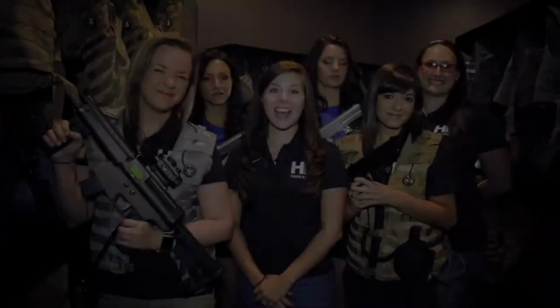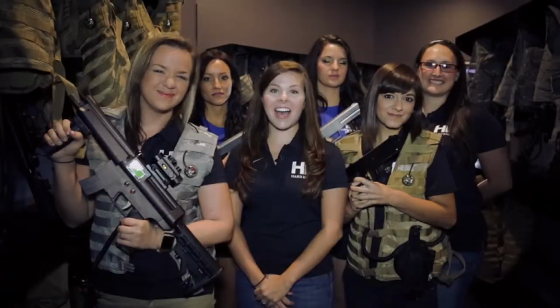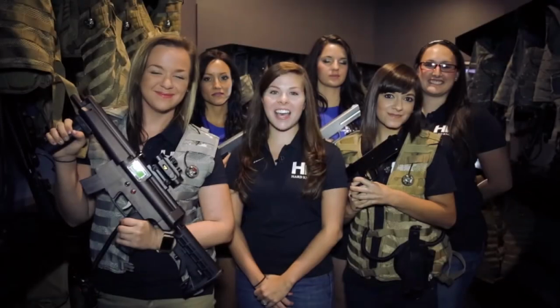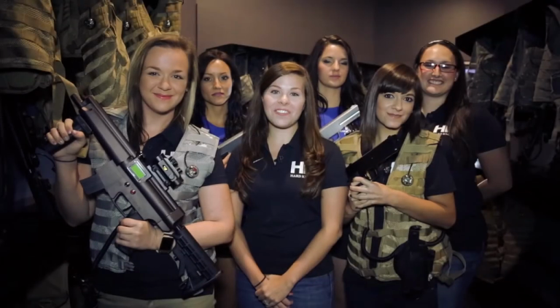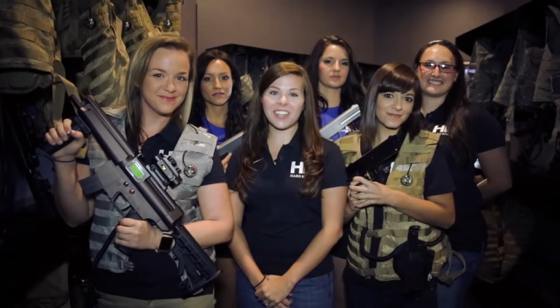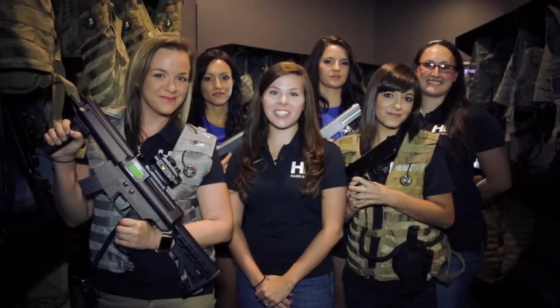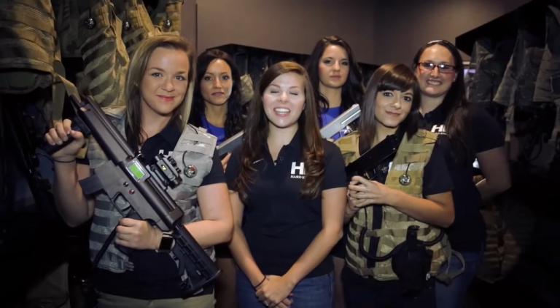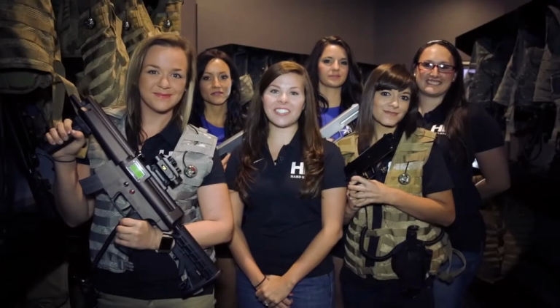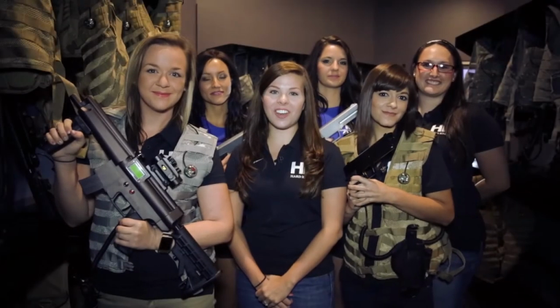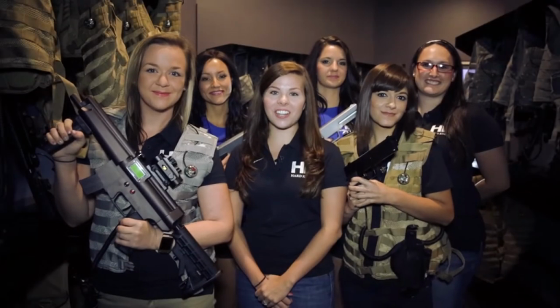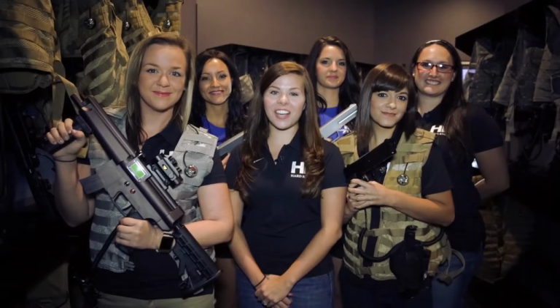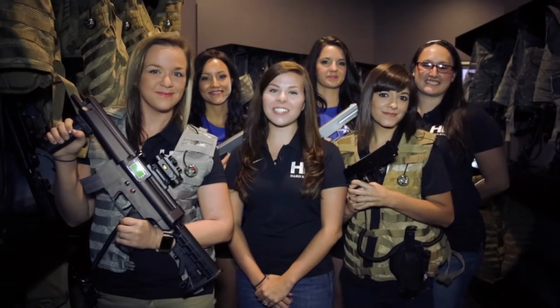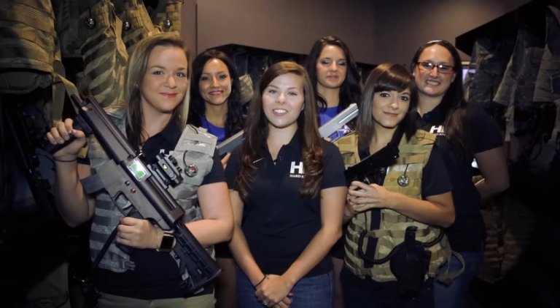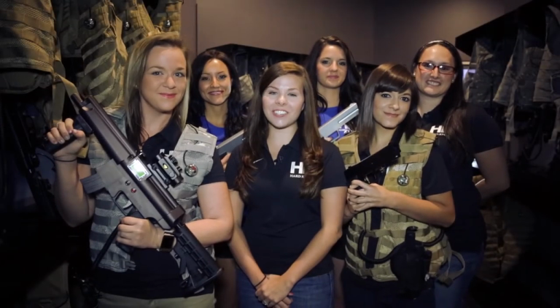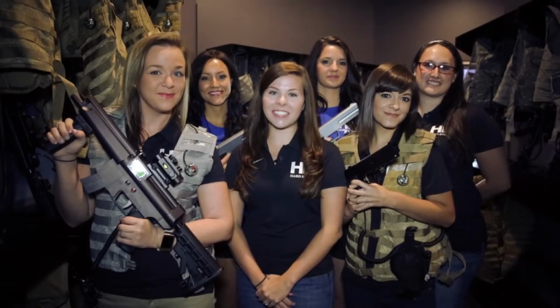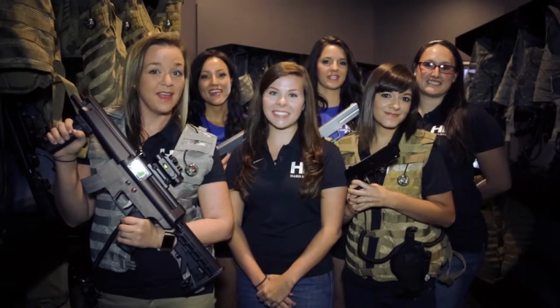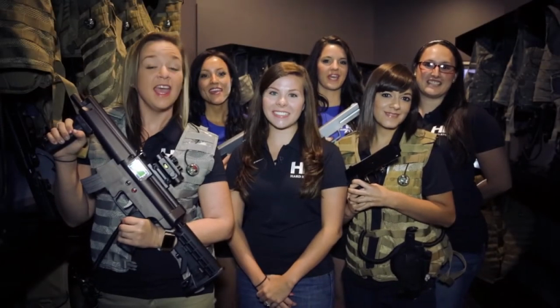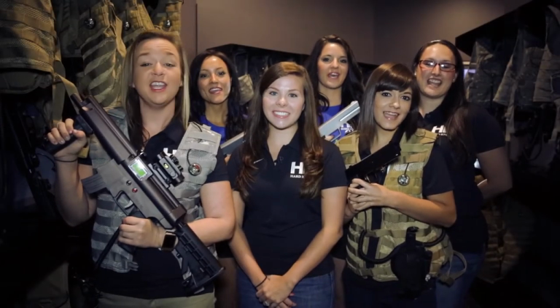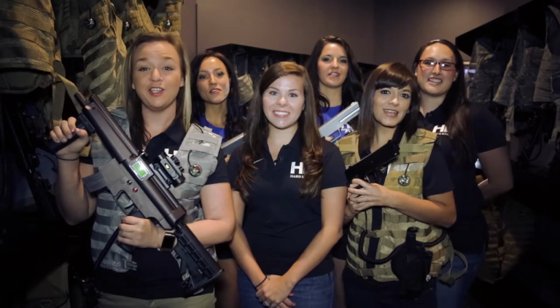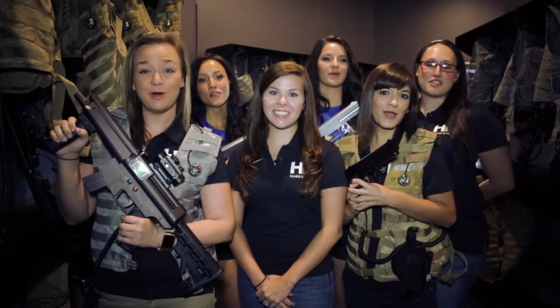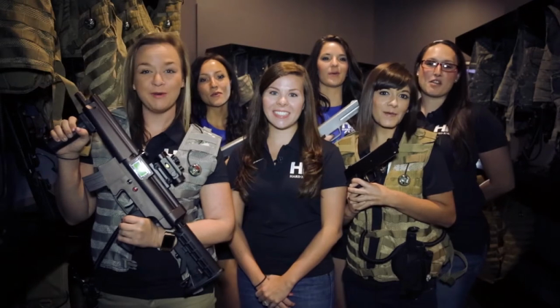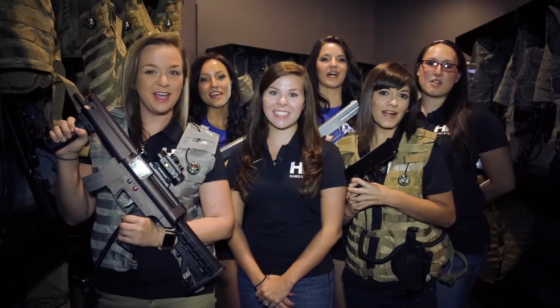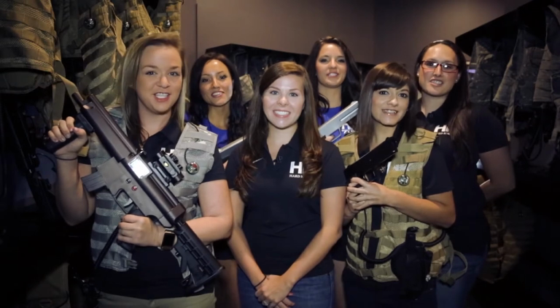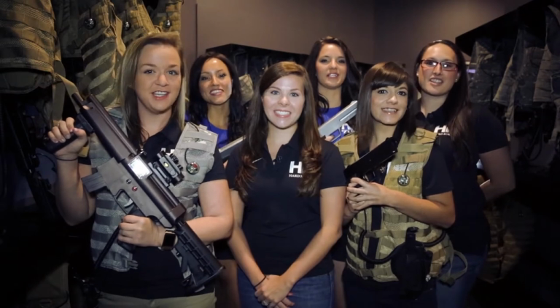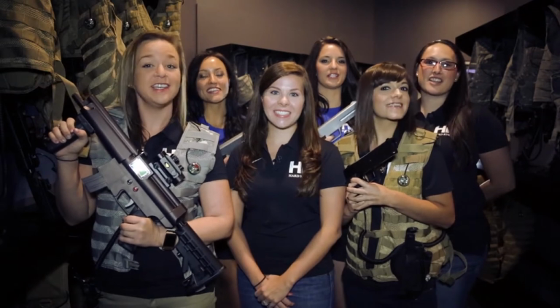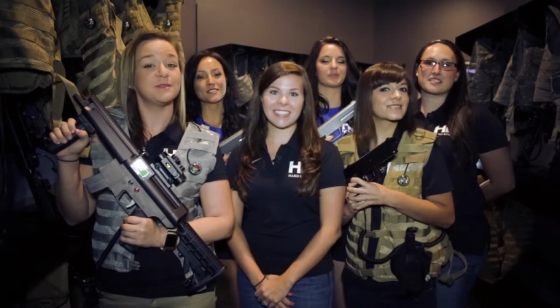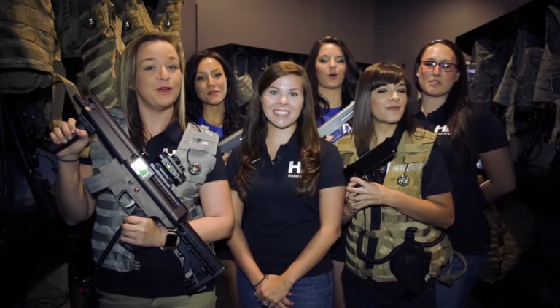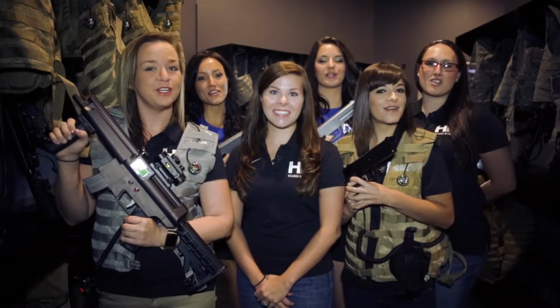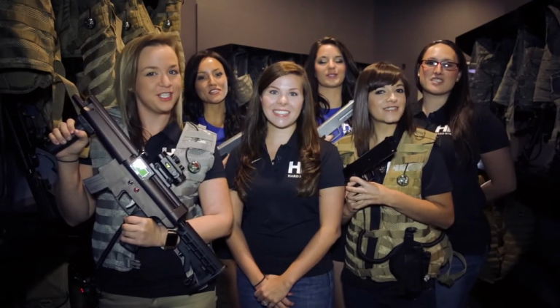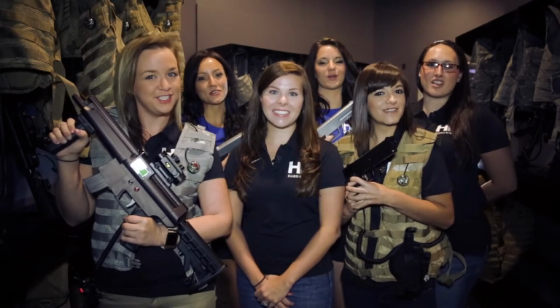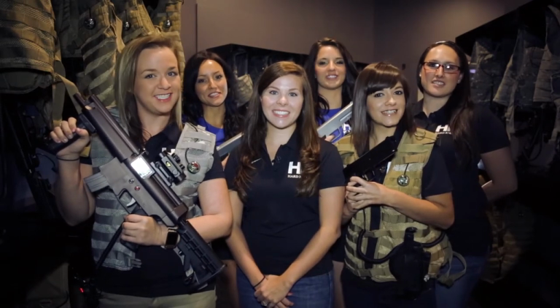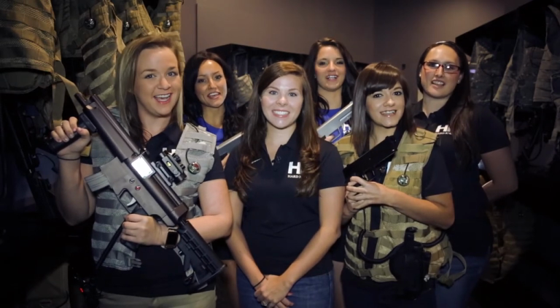Hi, we're the ladies of Hard Knocks Tulsa, and you're watching Explore Tulsa.